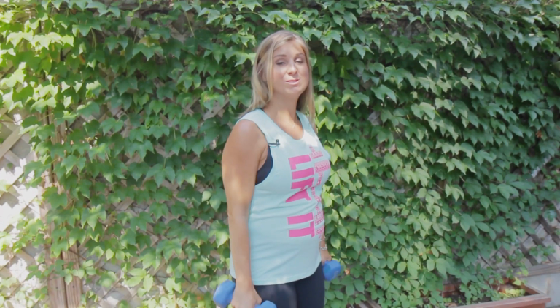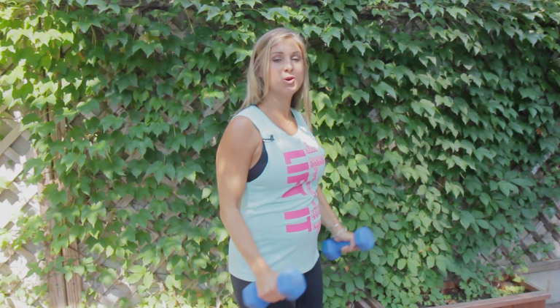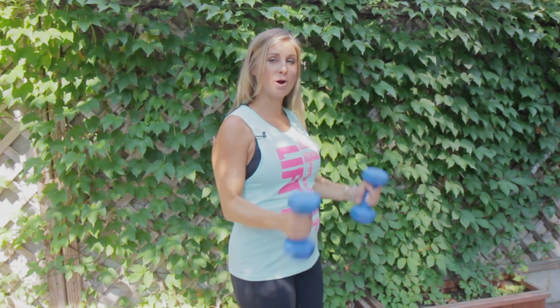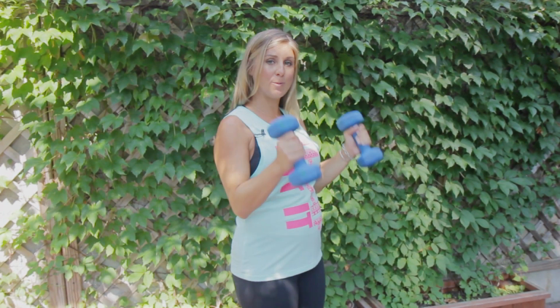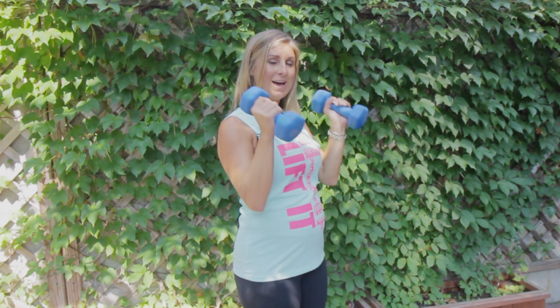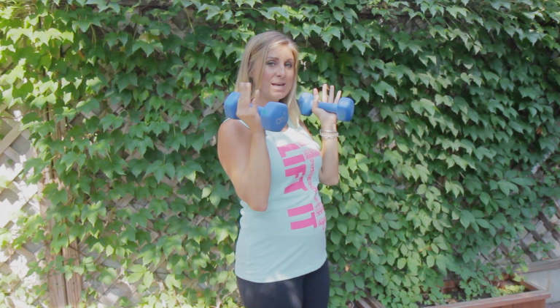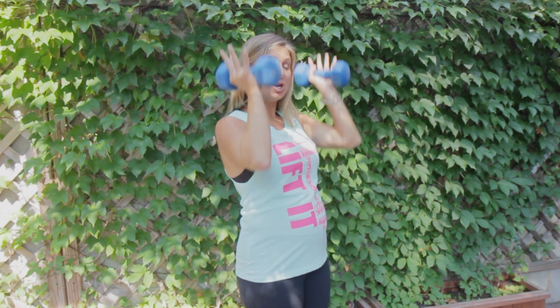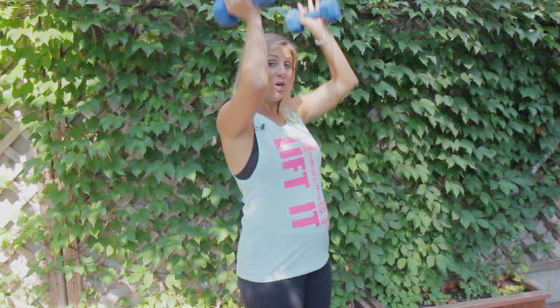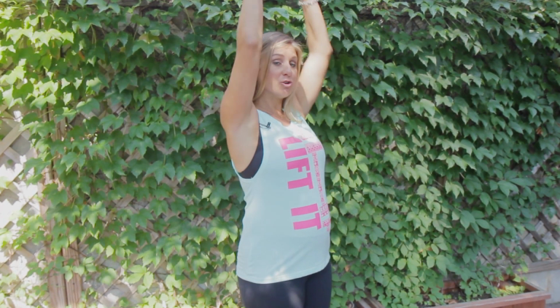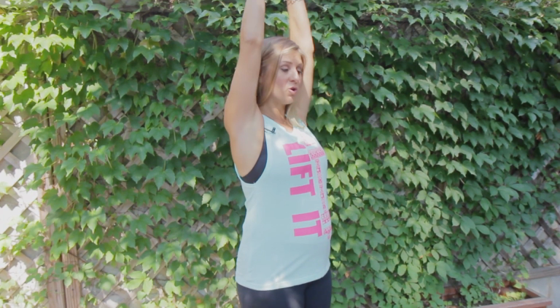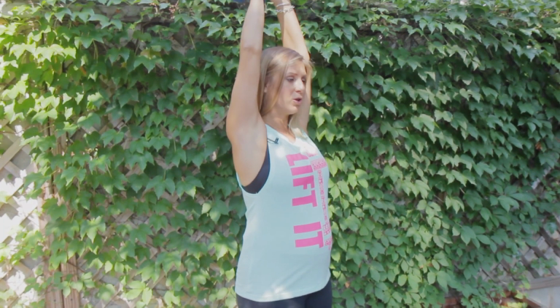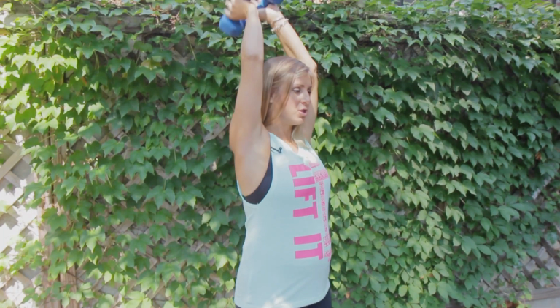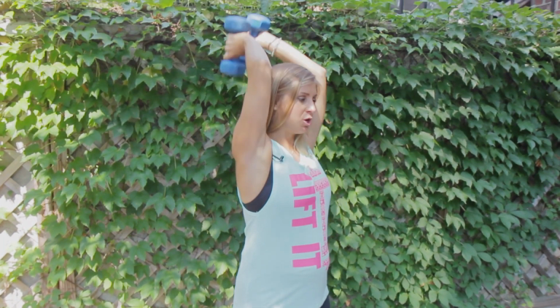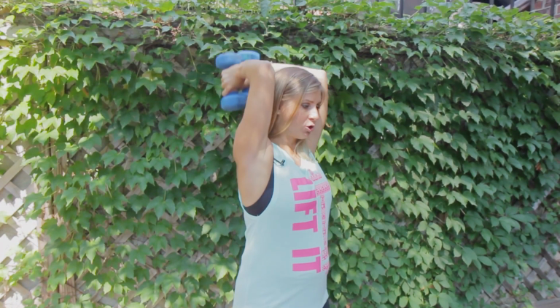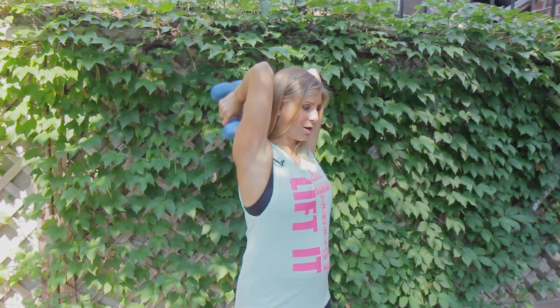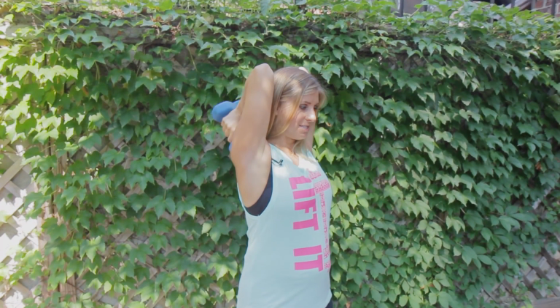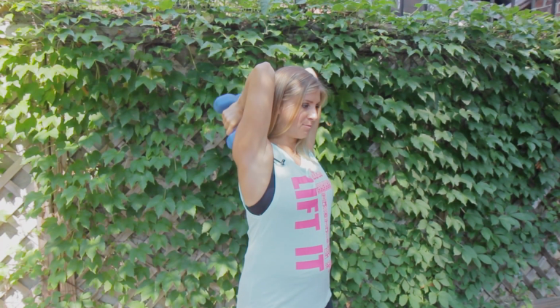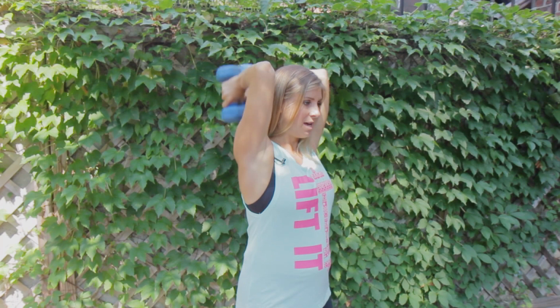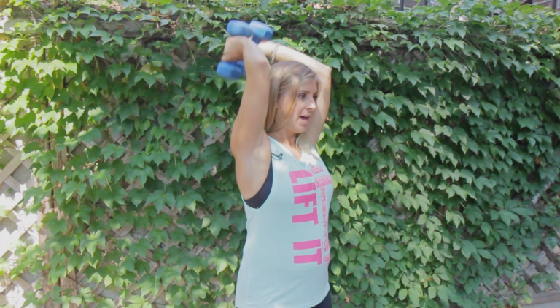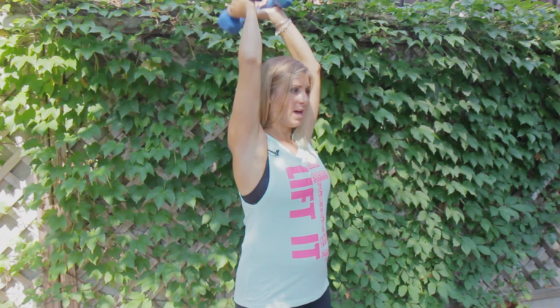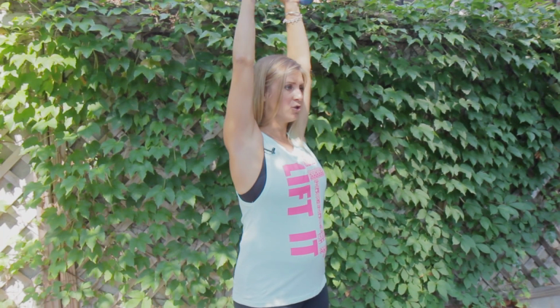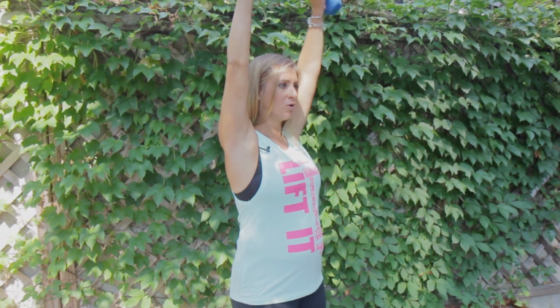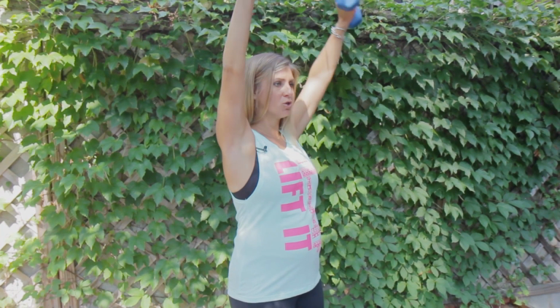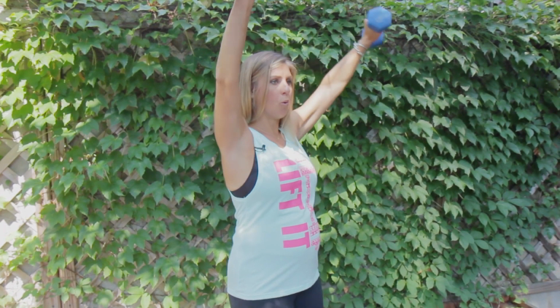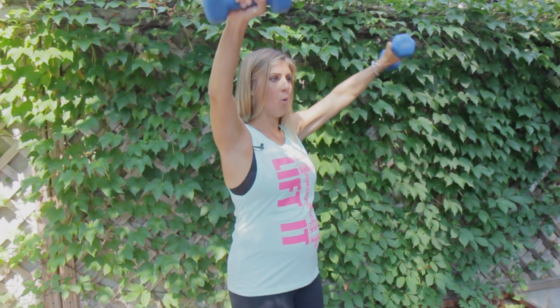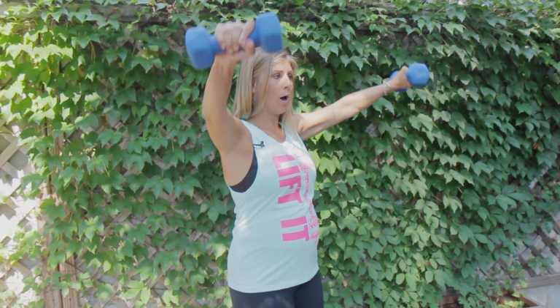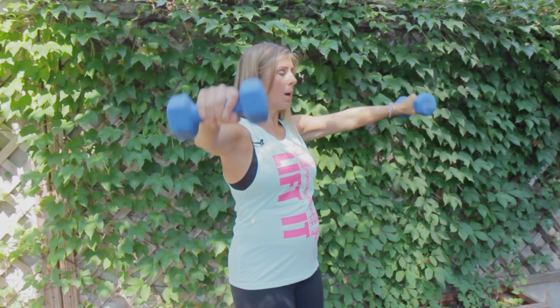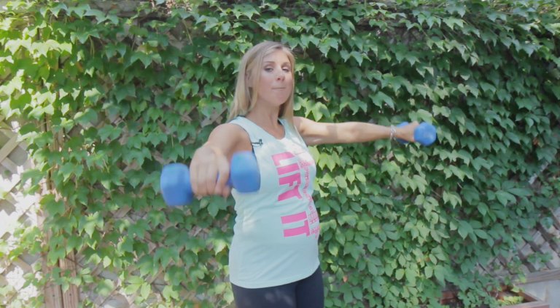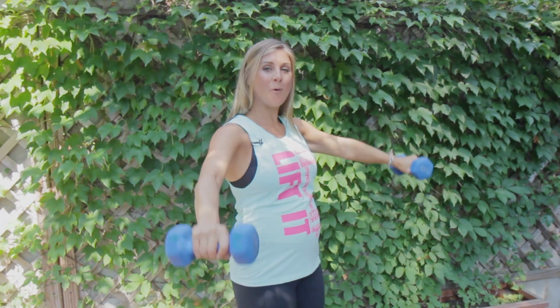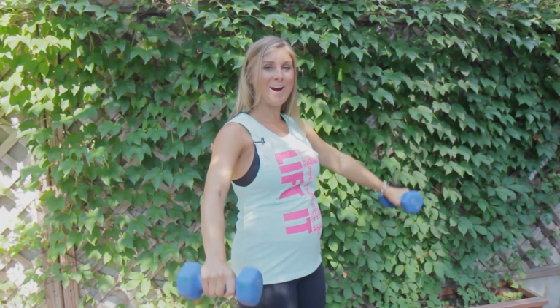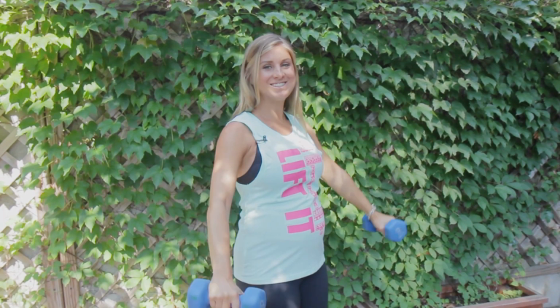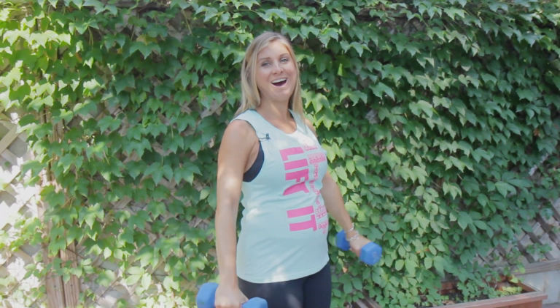So this is gonna work your biceps, your shoulders, and your triceps.